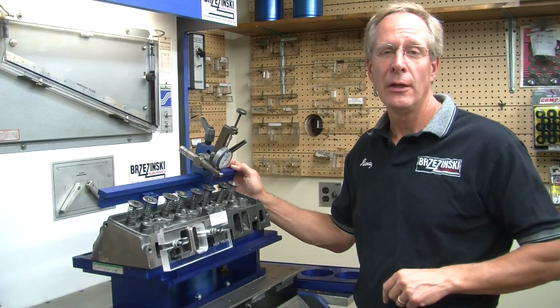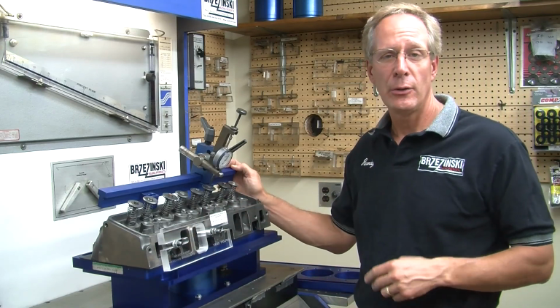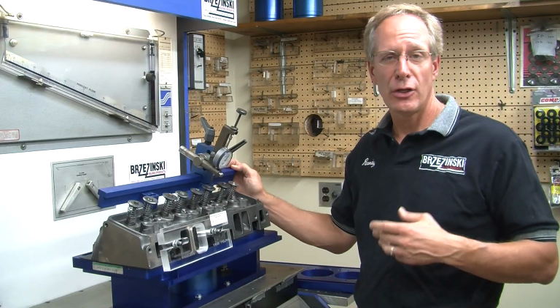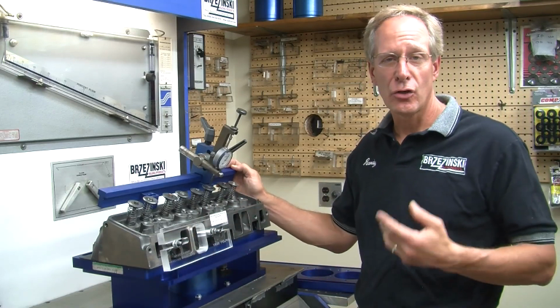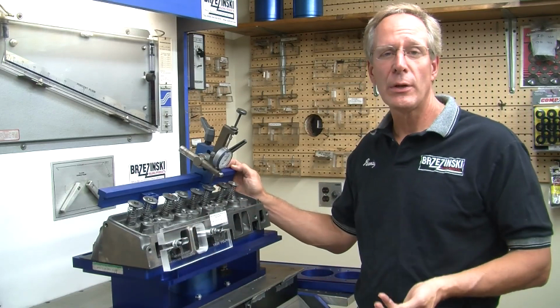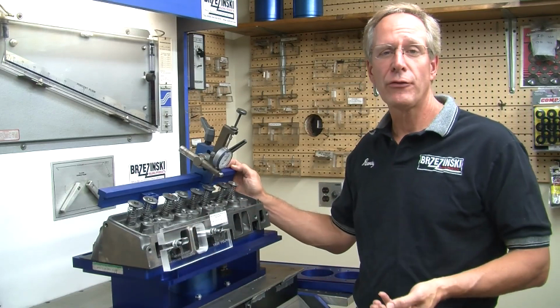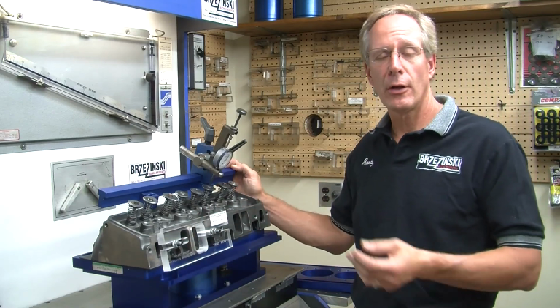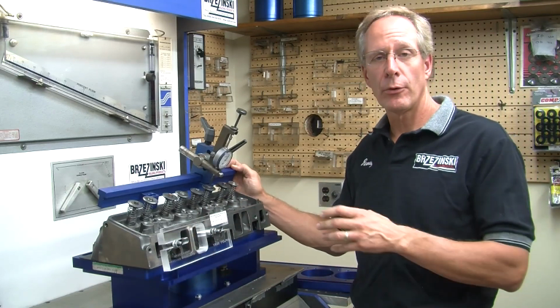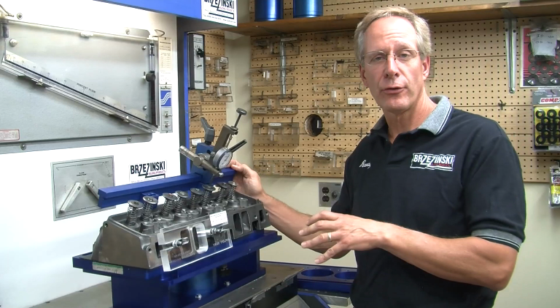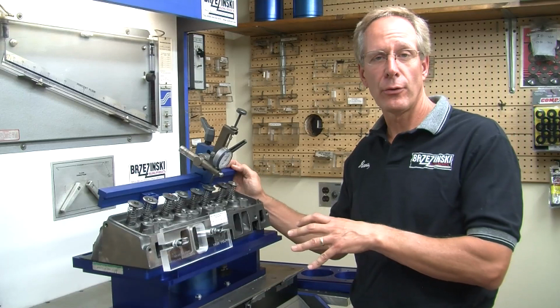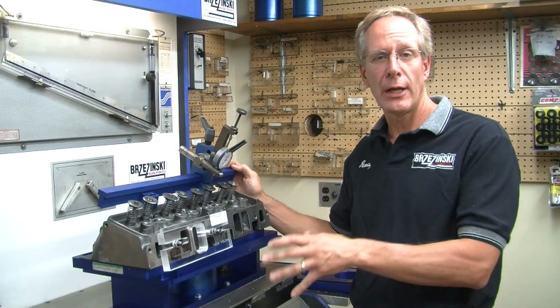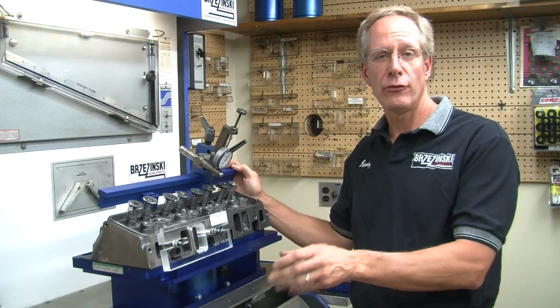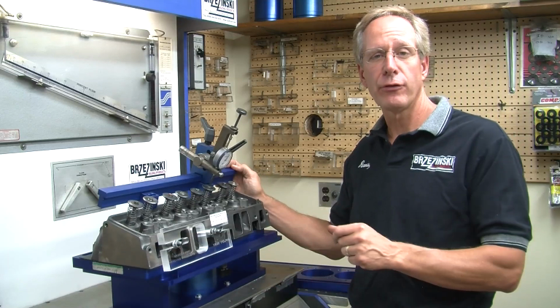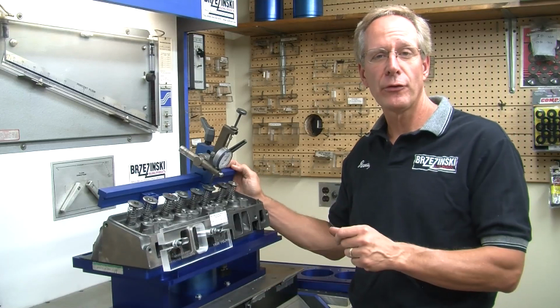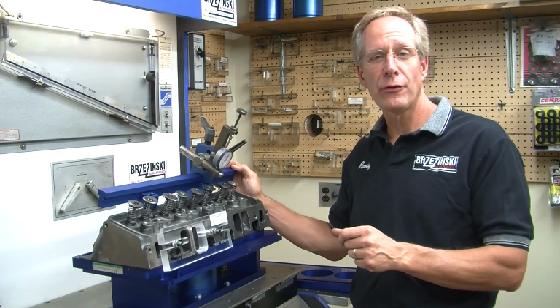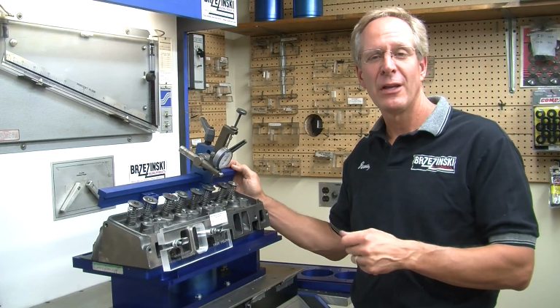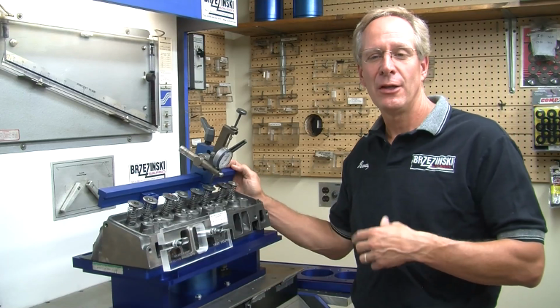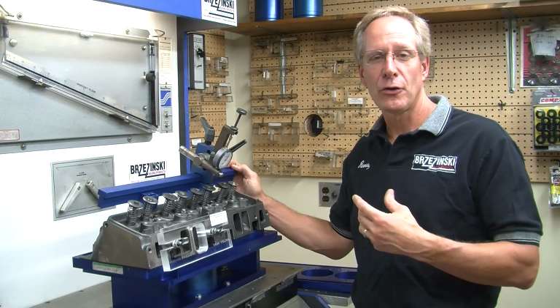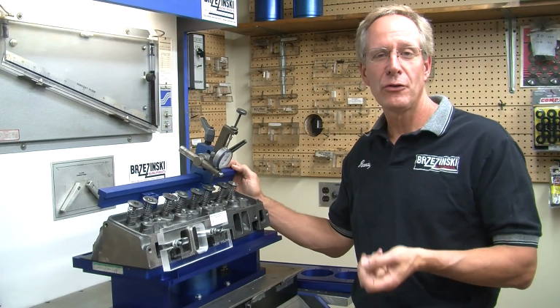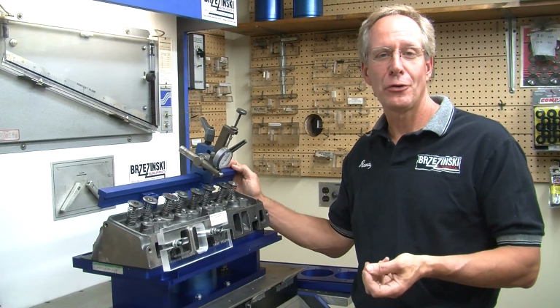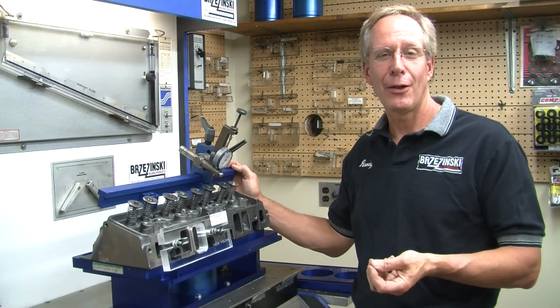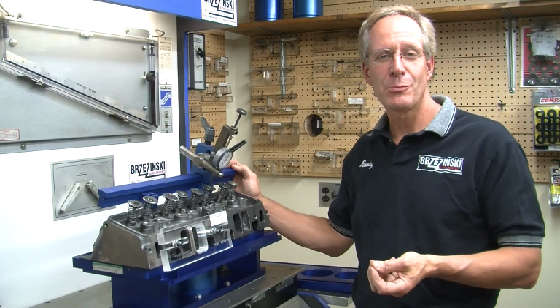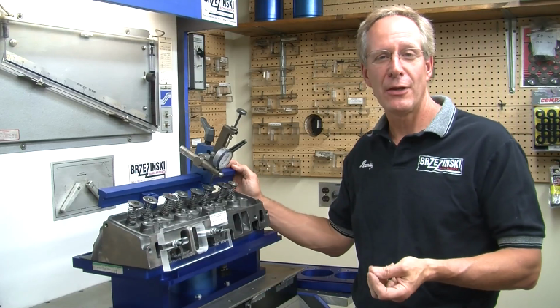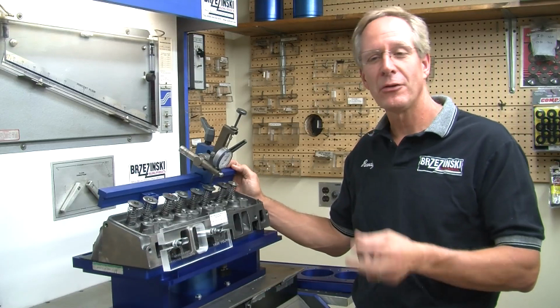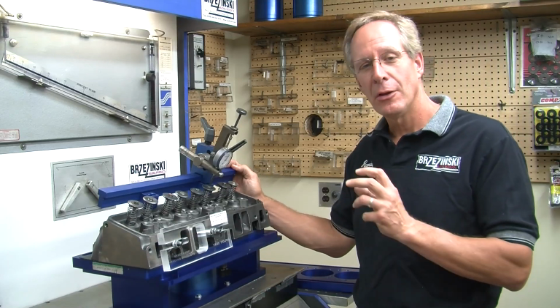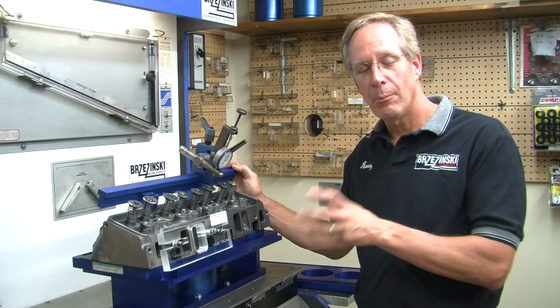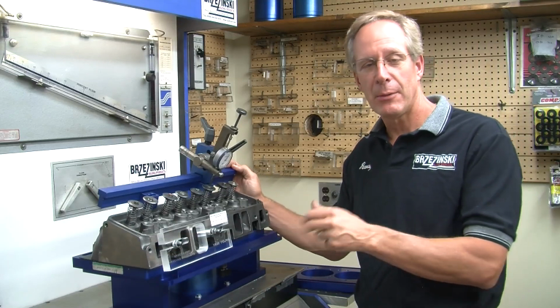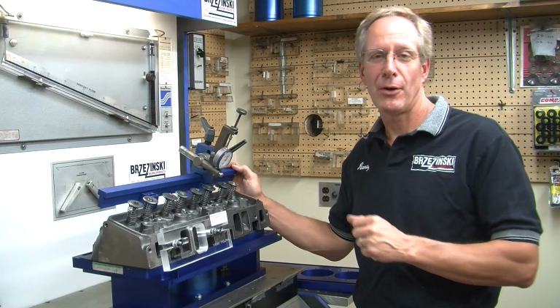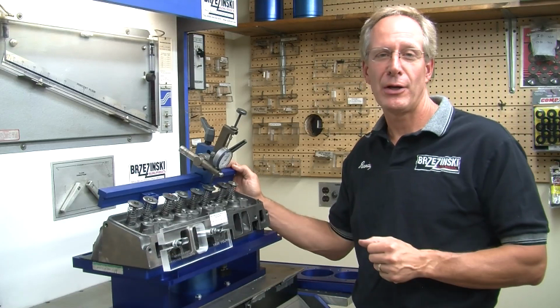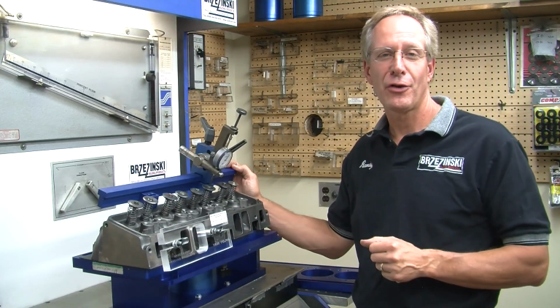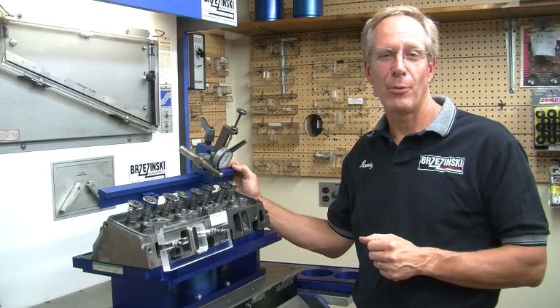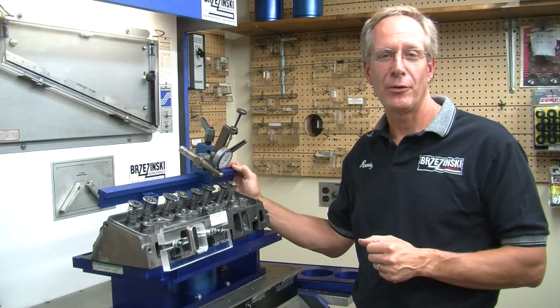You can increase the number of cylinder heads you flow test, increase your knowledge base, and make better race car motors.